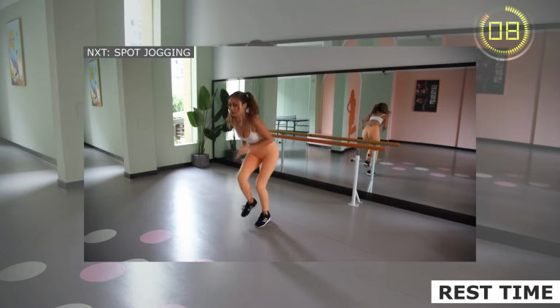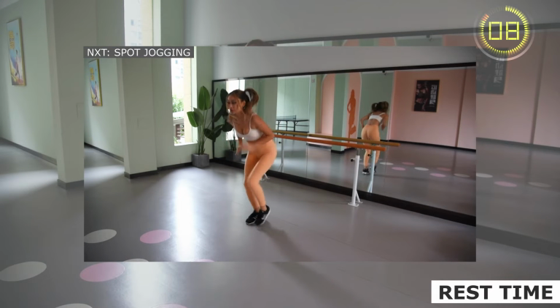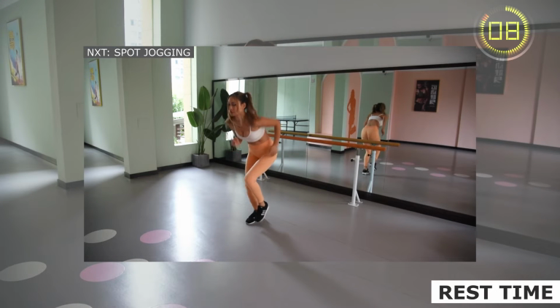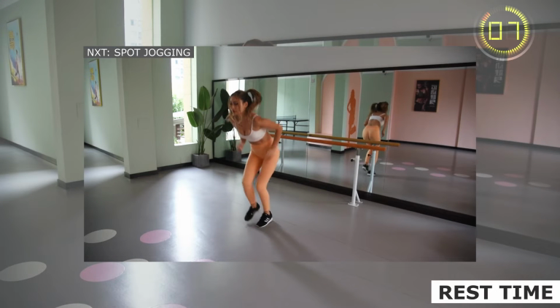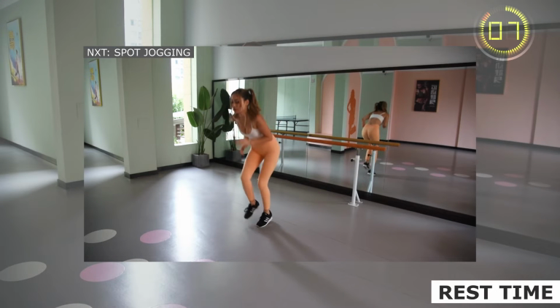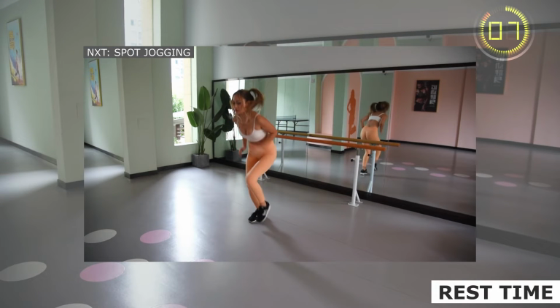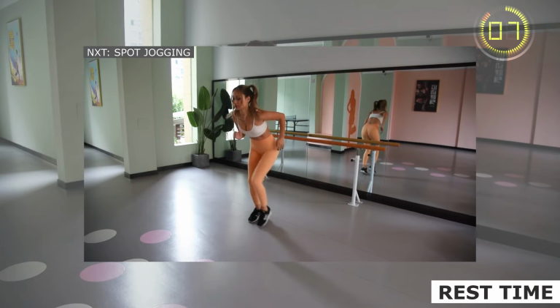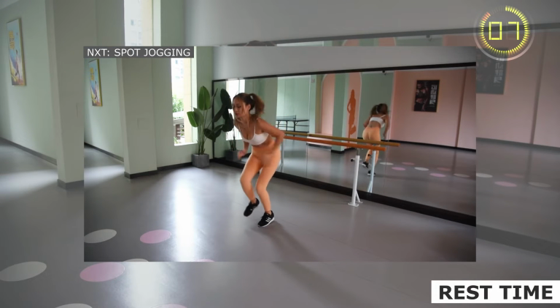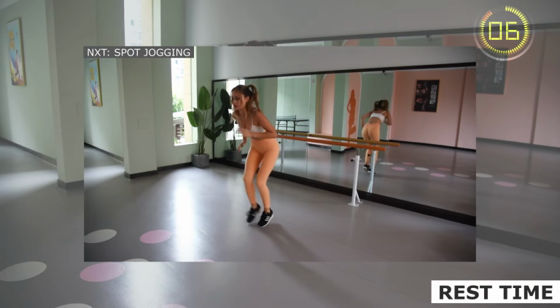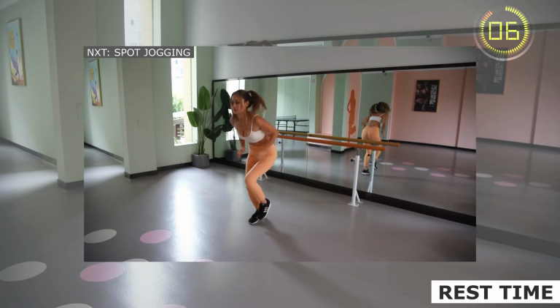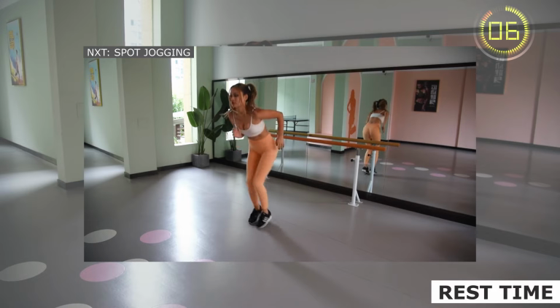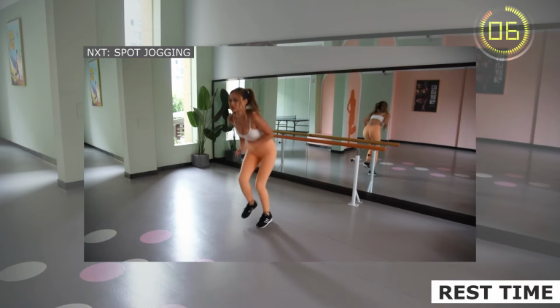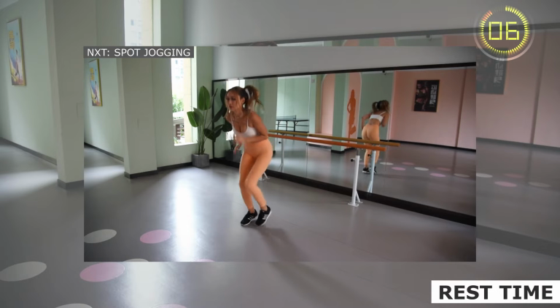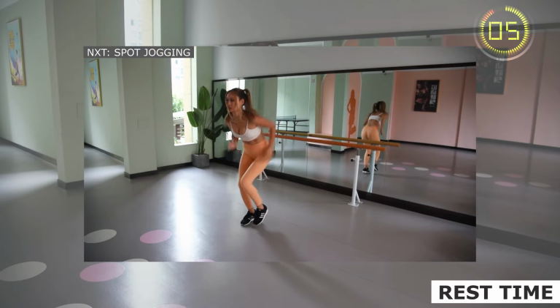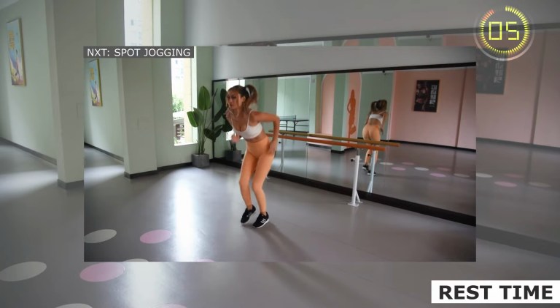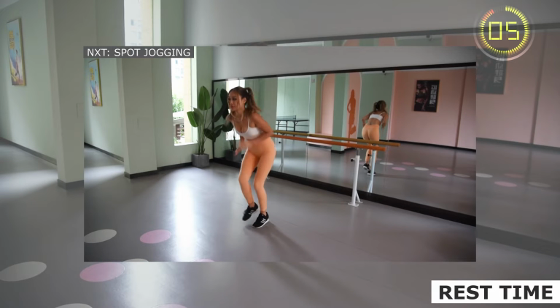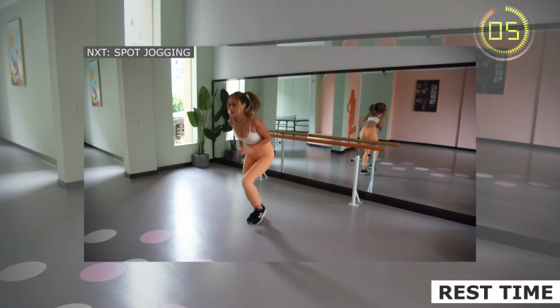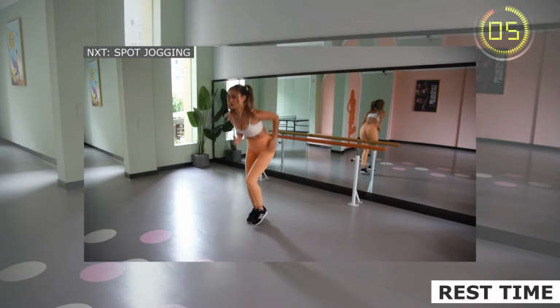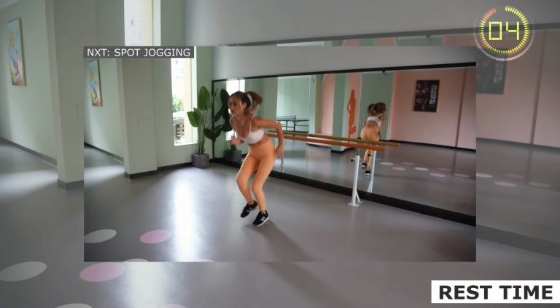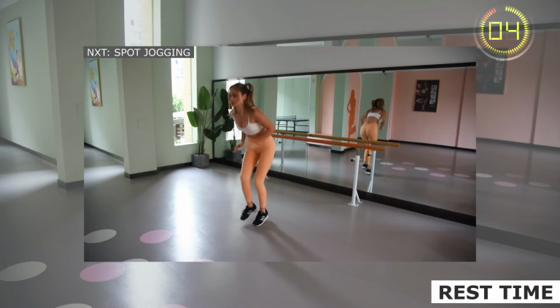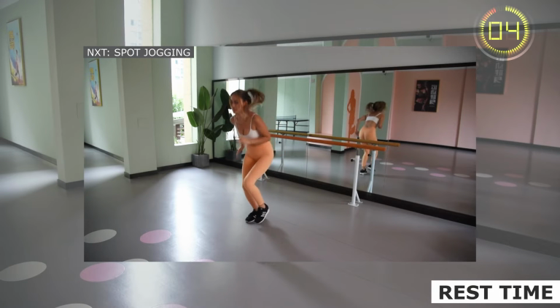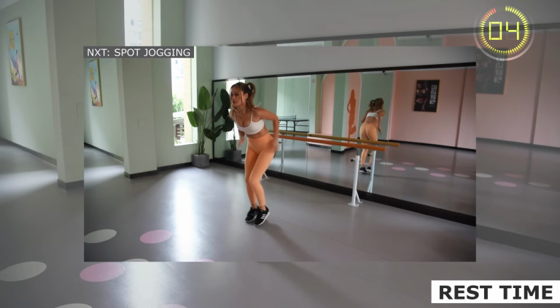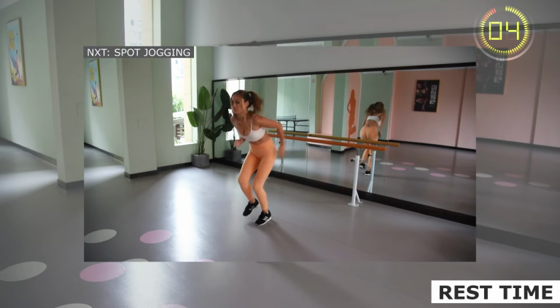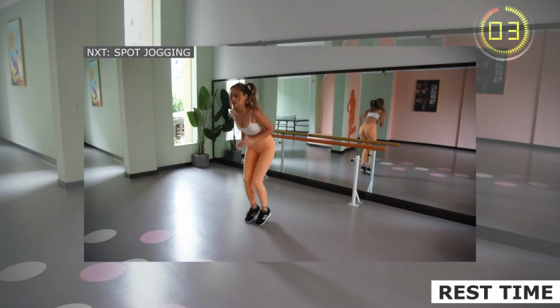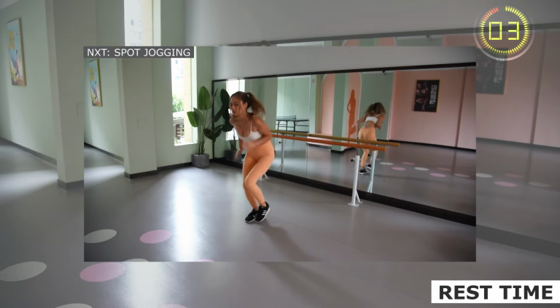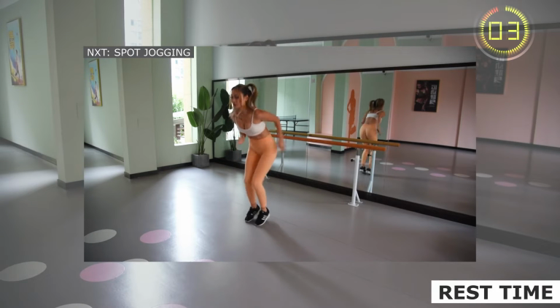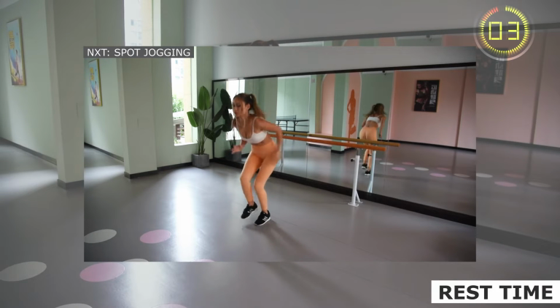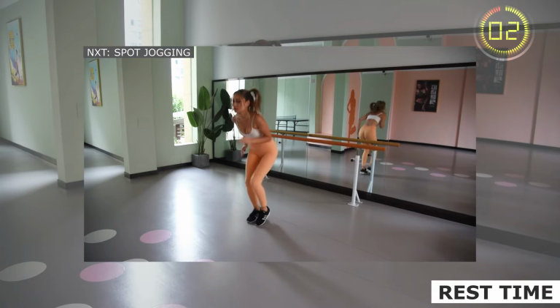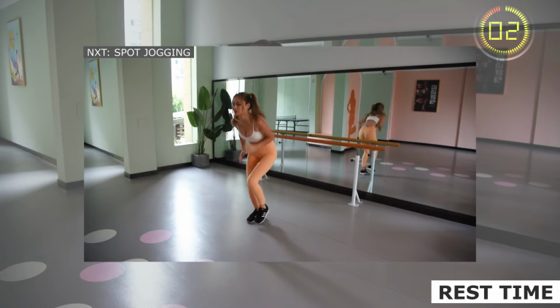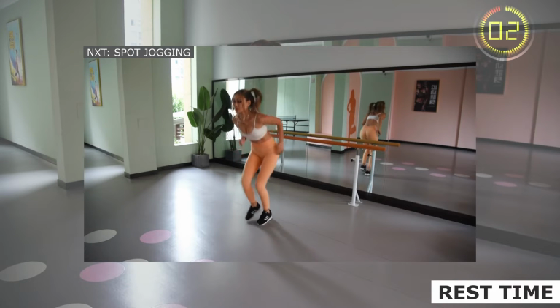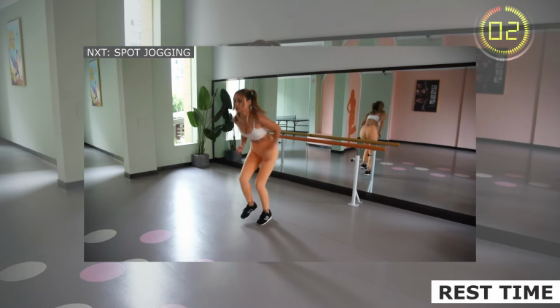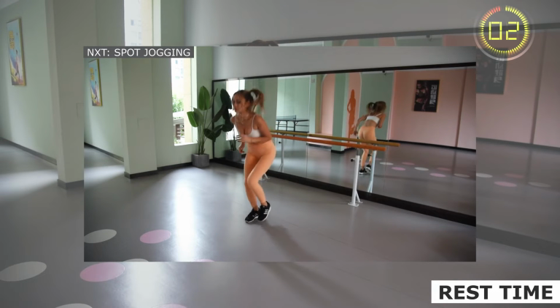Don't run too fast. You should be able to speak normally when jogging. Natural respiration.